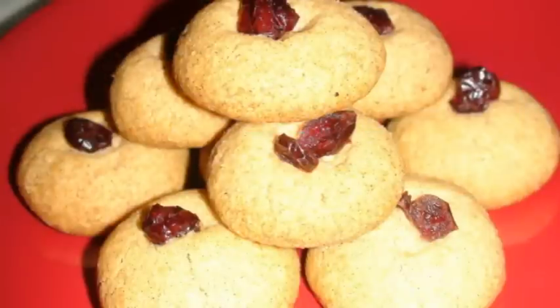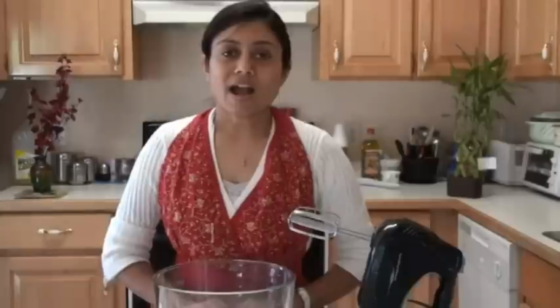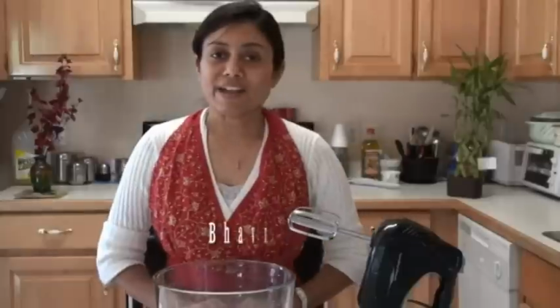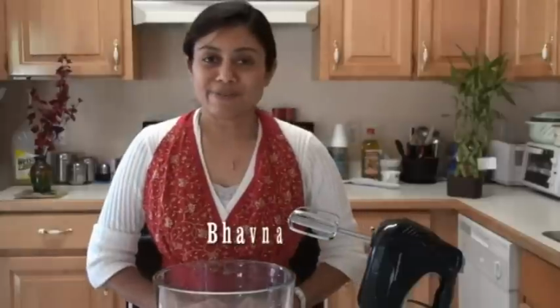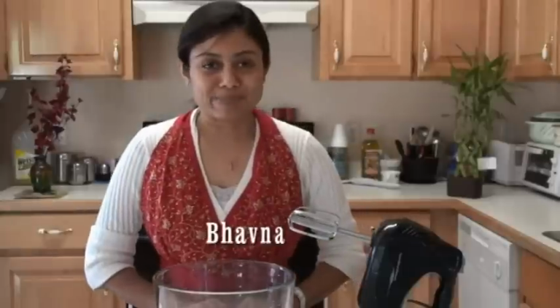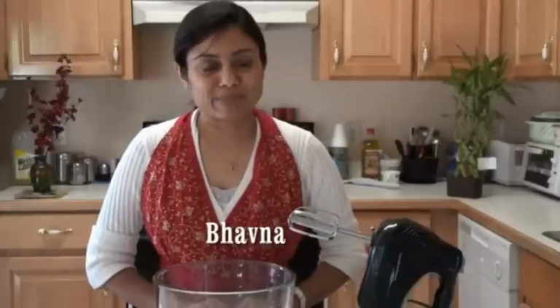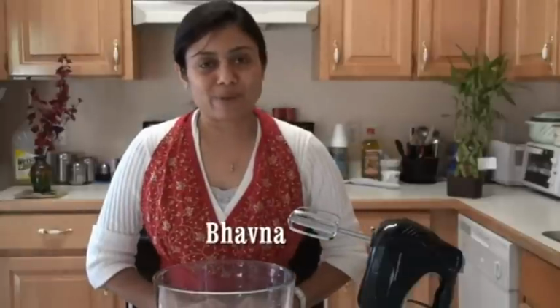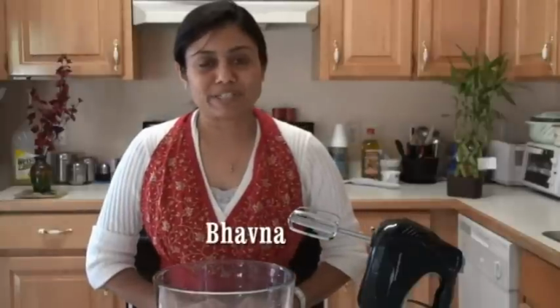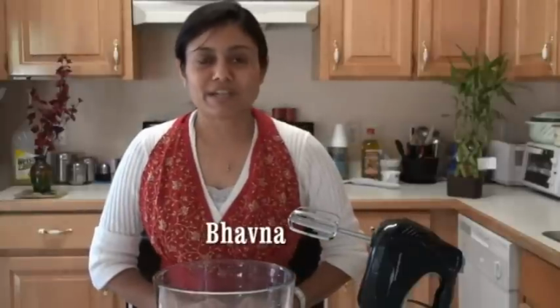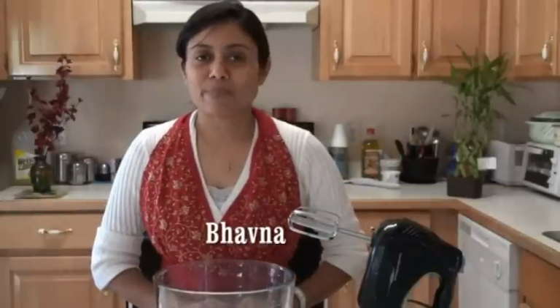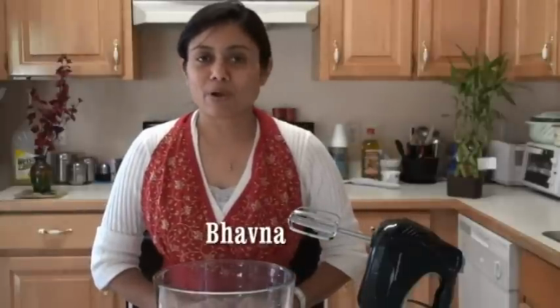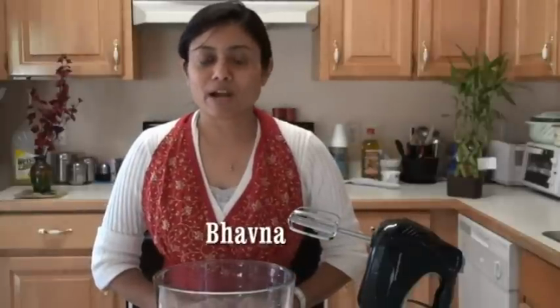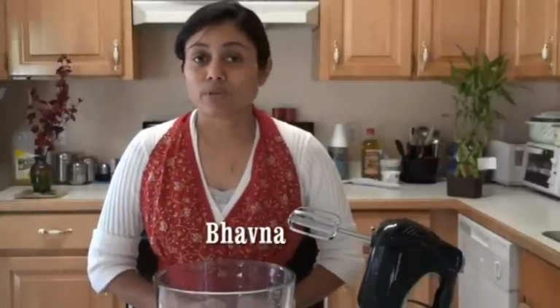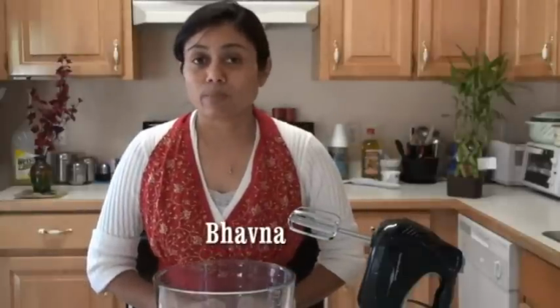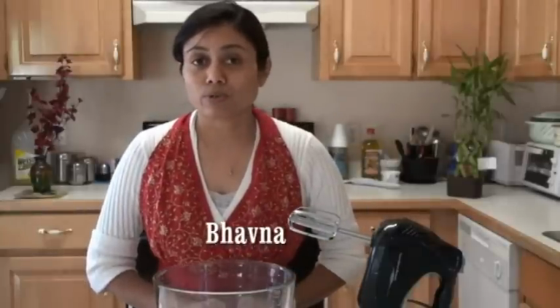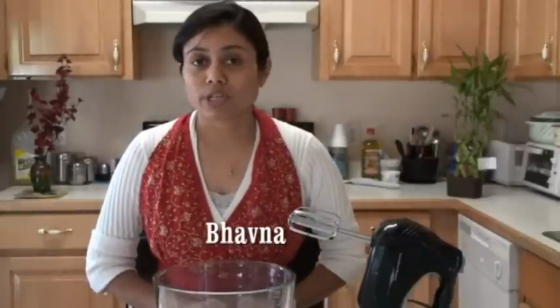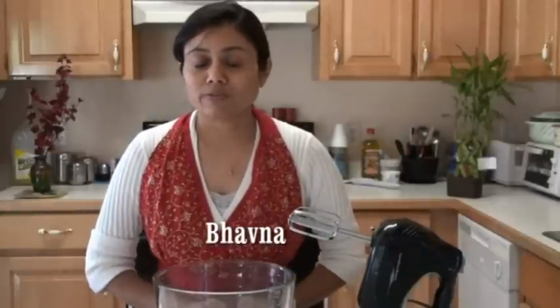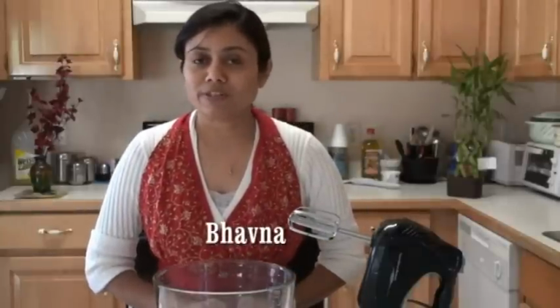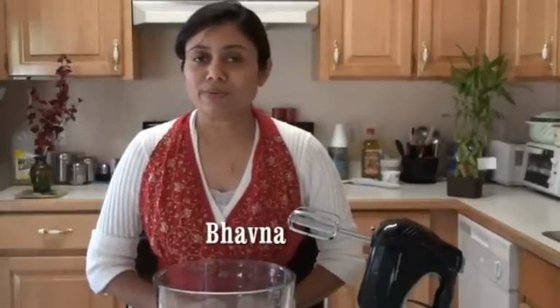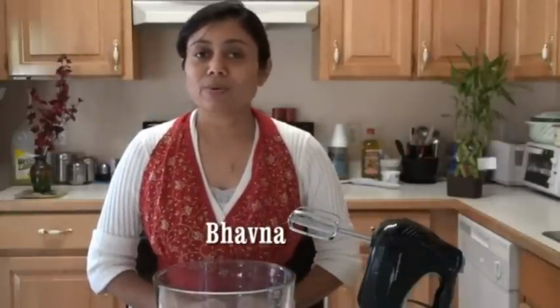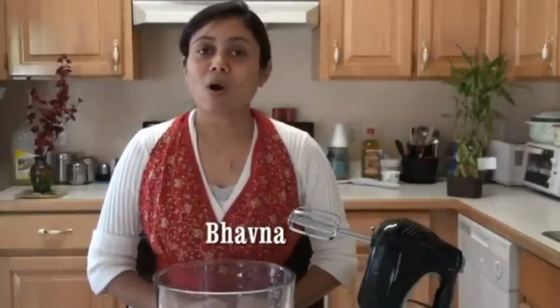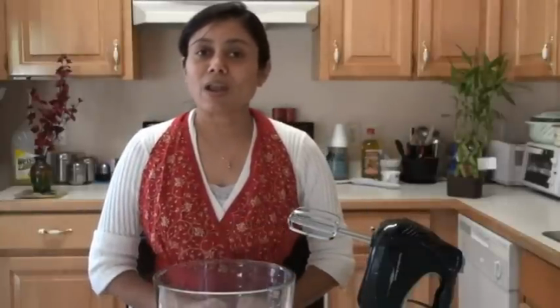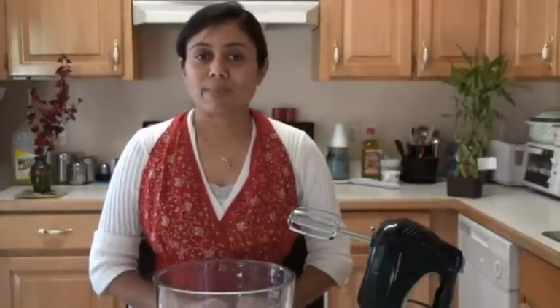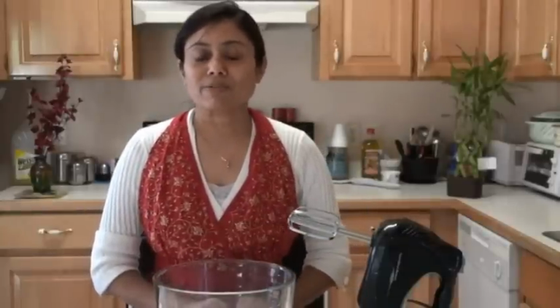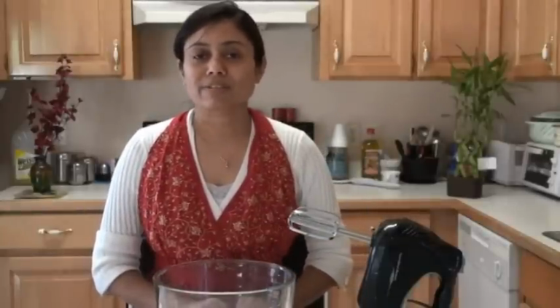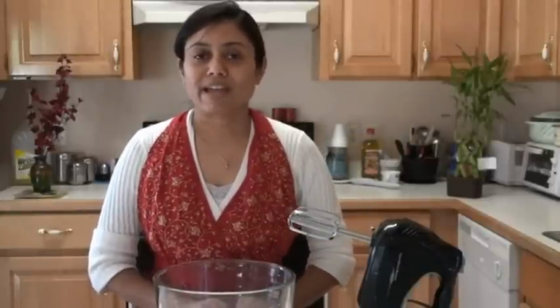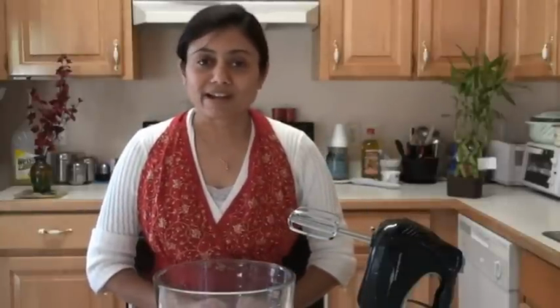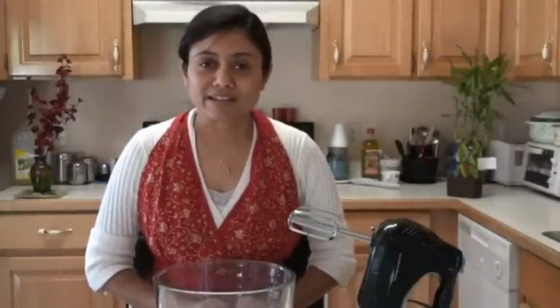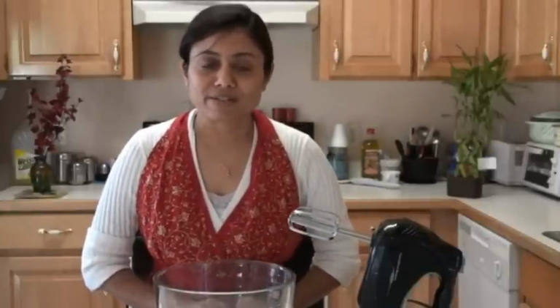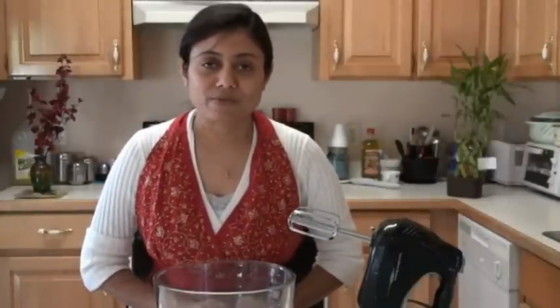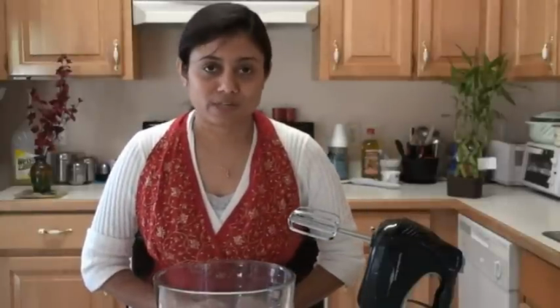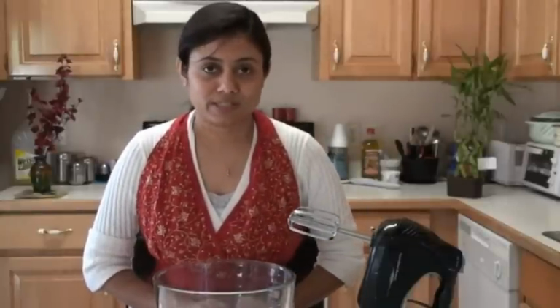Hi, welcome to my home kitchen. I am Bauna. Today I'm going to share with you all about eggless frosting.